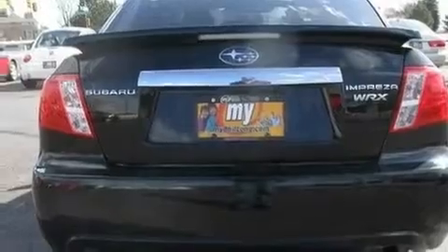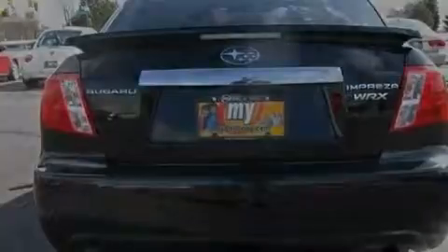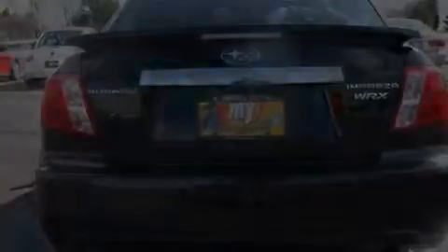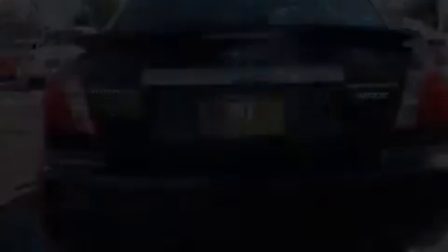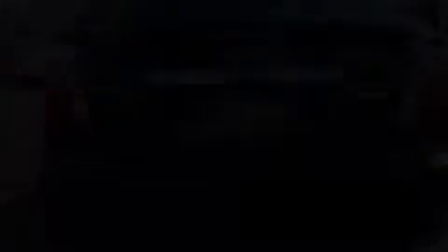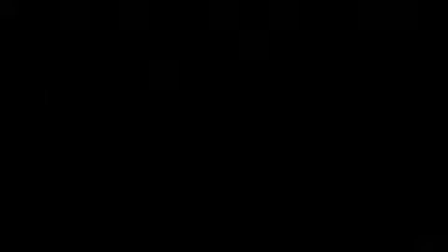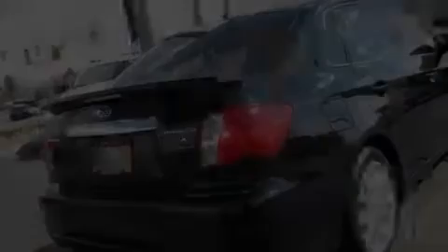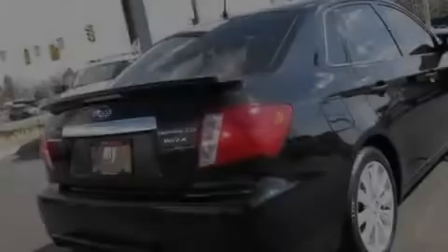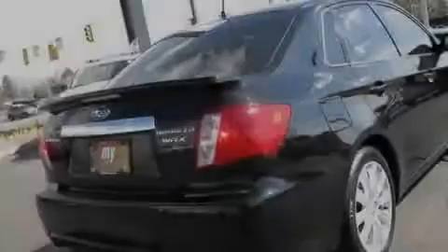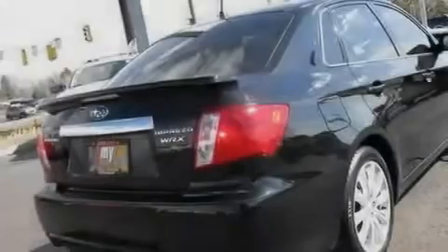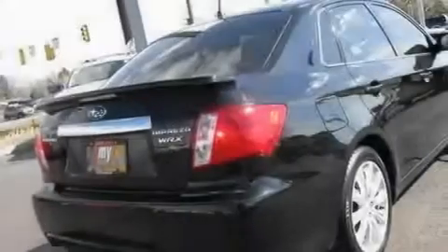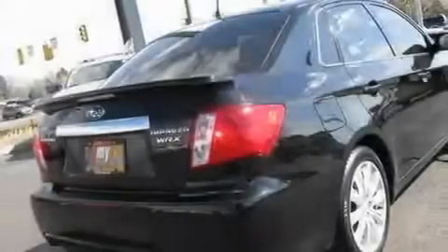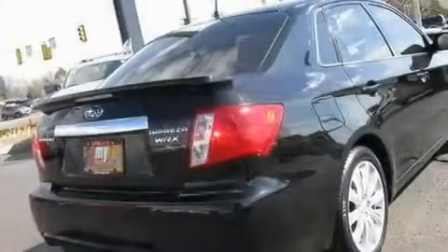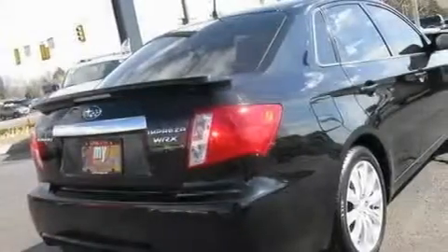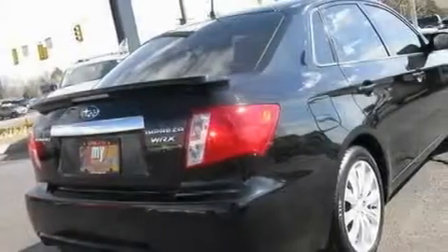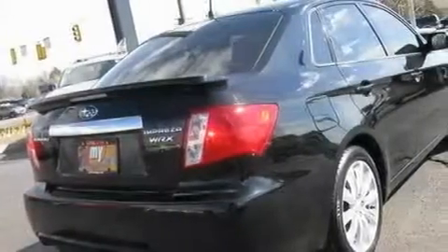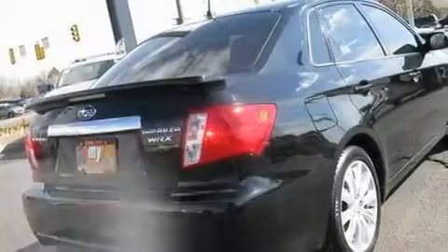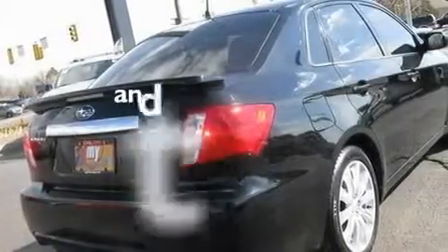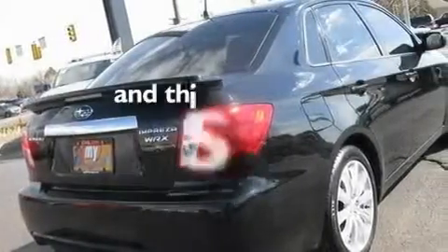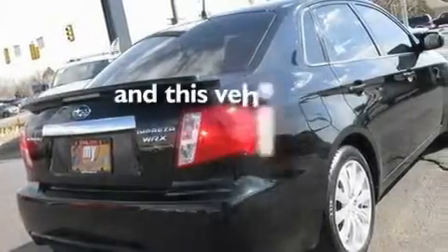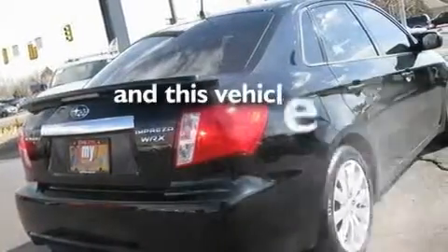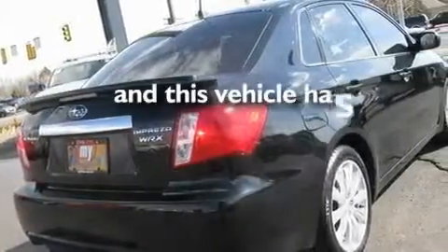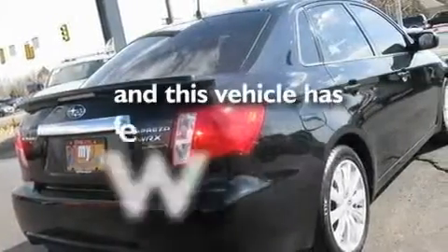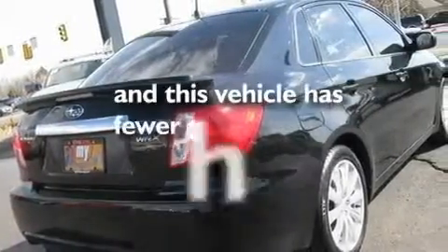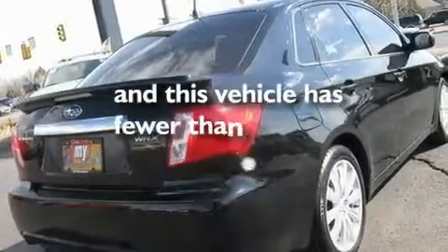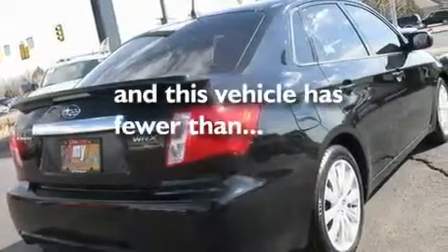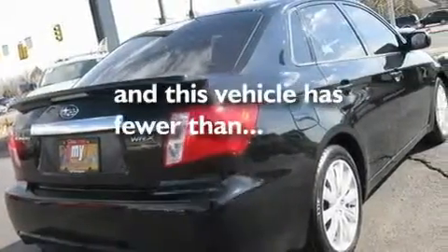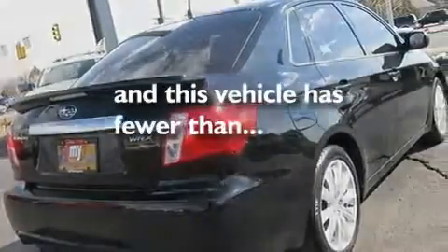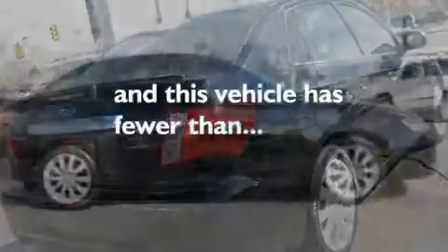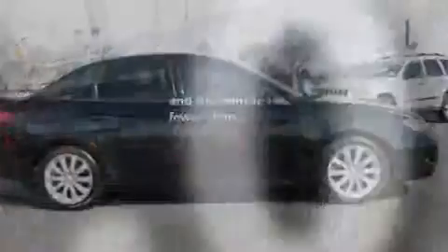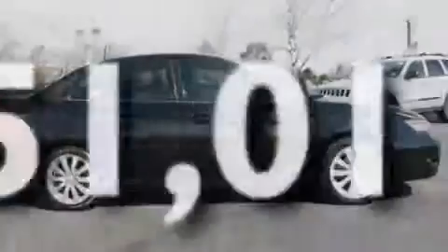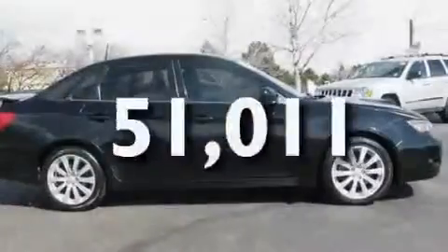Side curtain airbags, keyless entry, and this vehicle has fewer than 52,000 miles on the odometer.